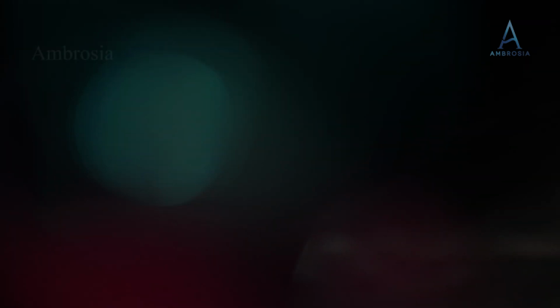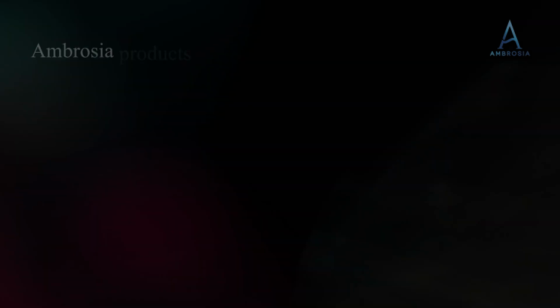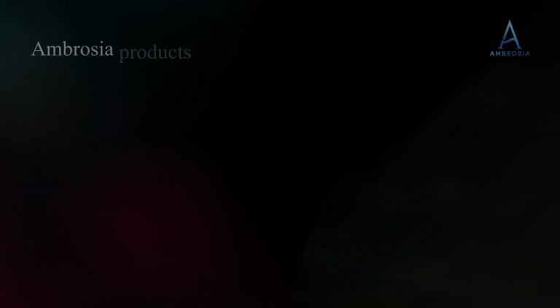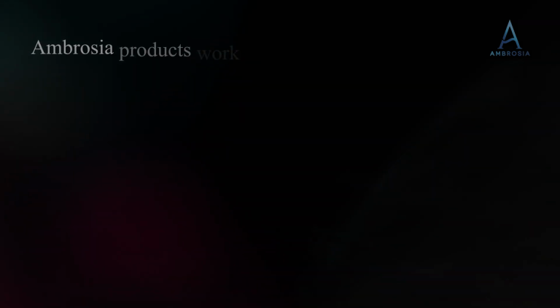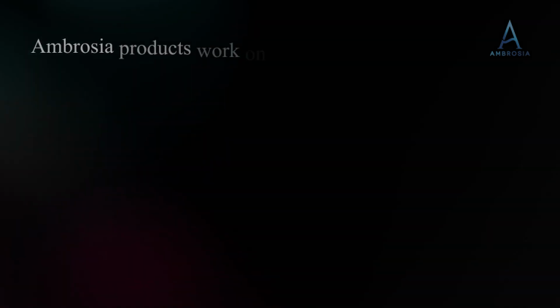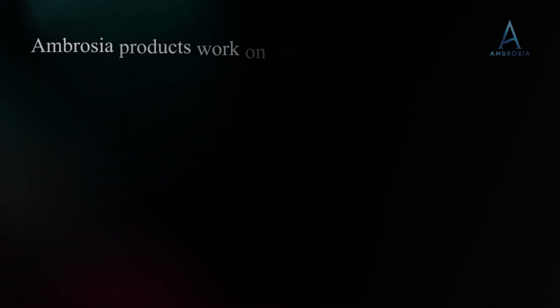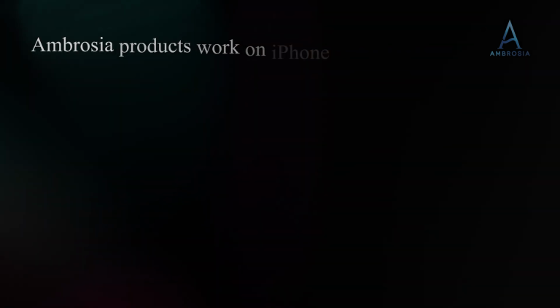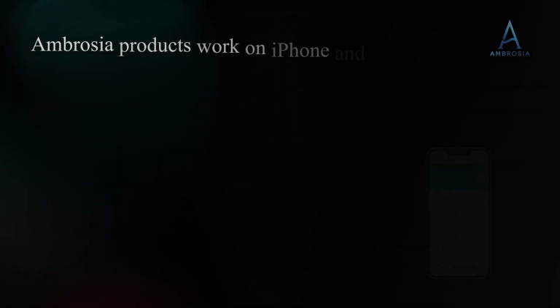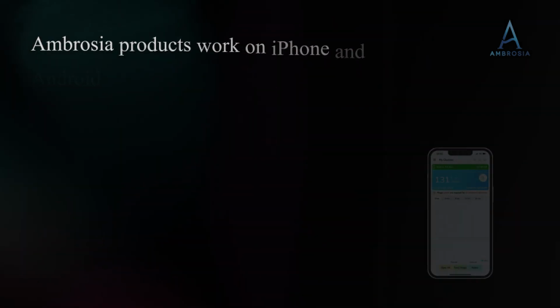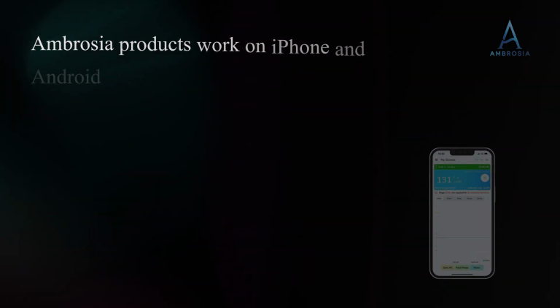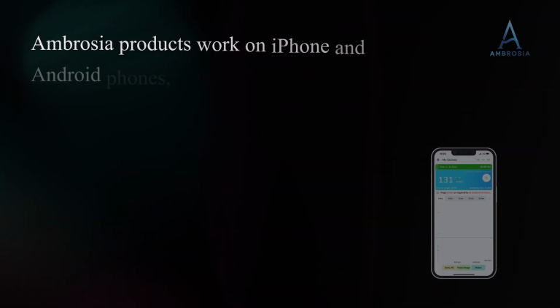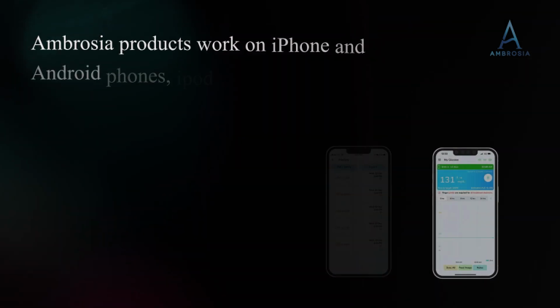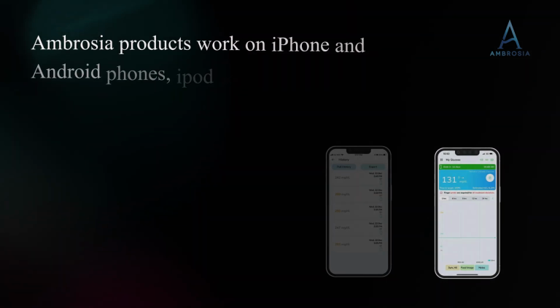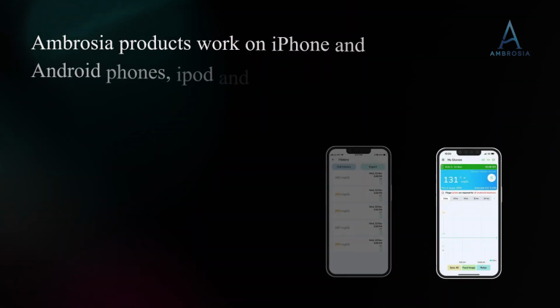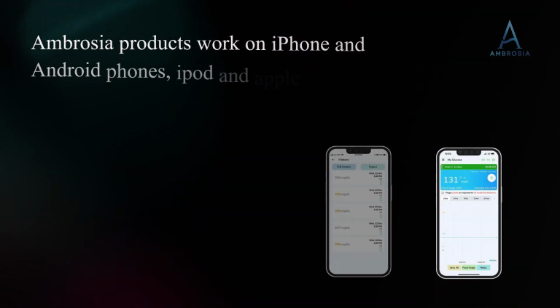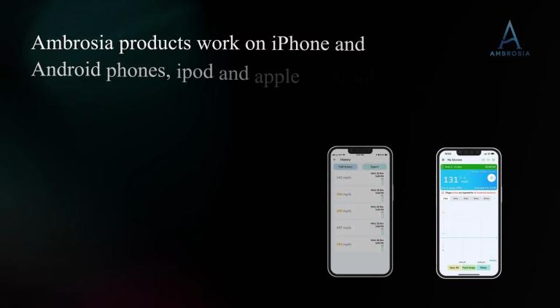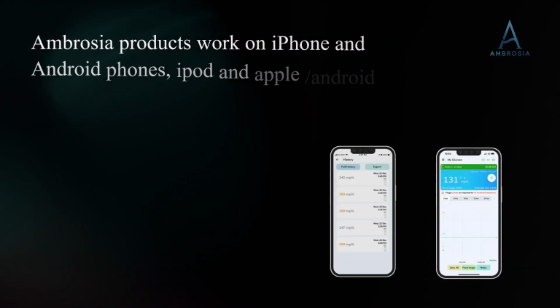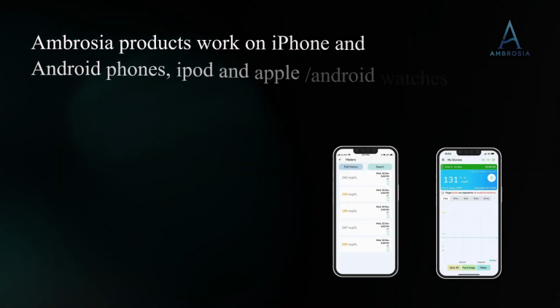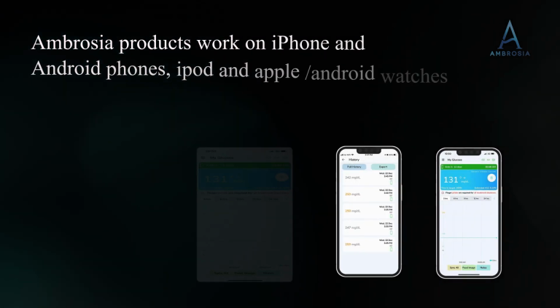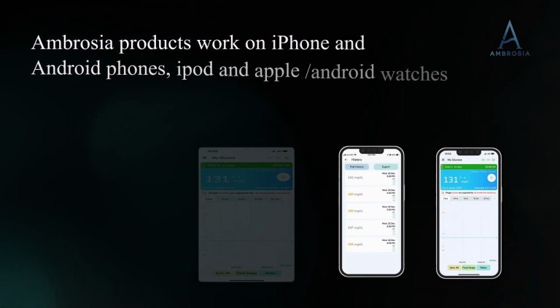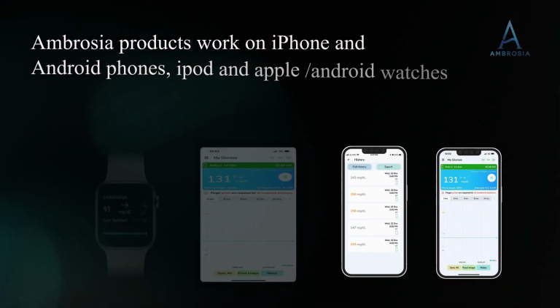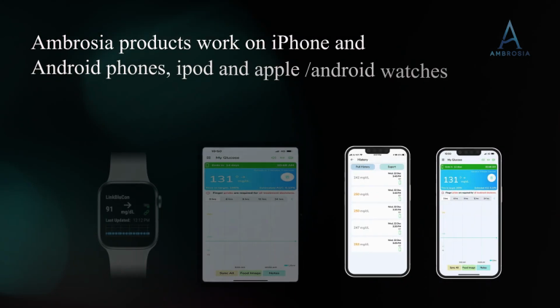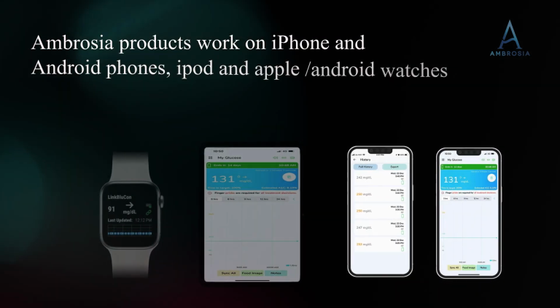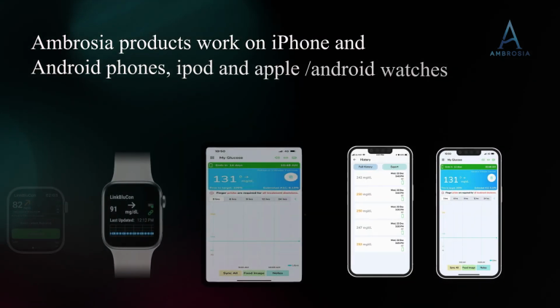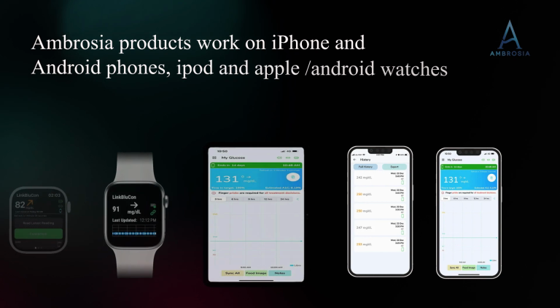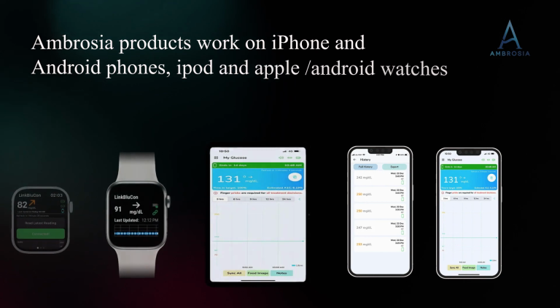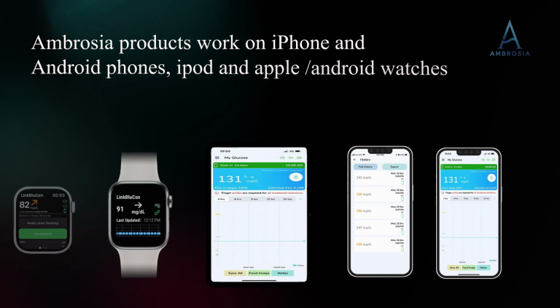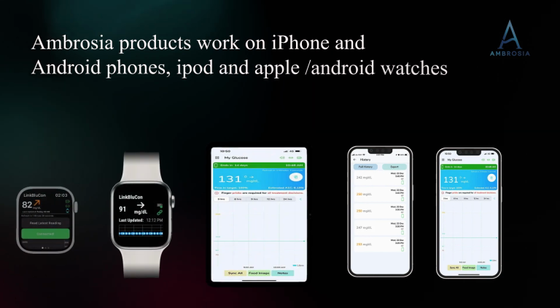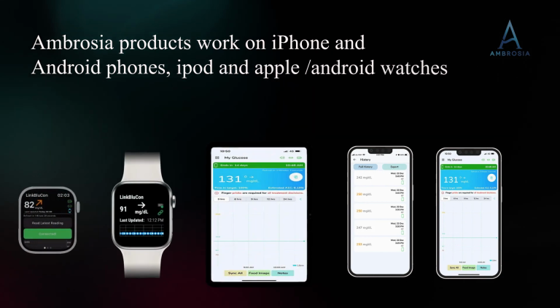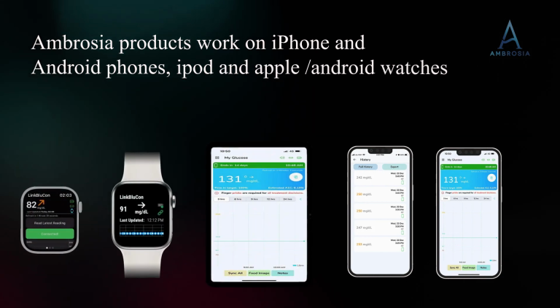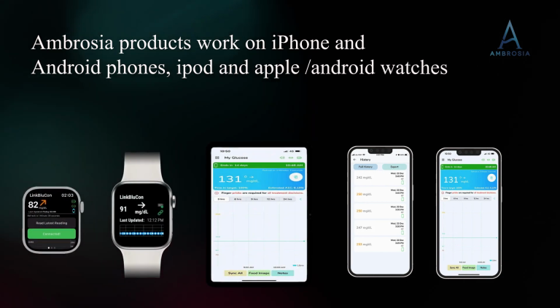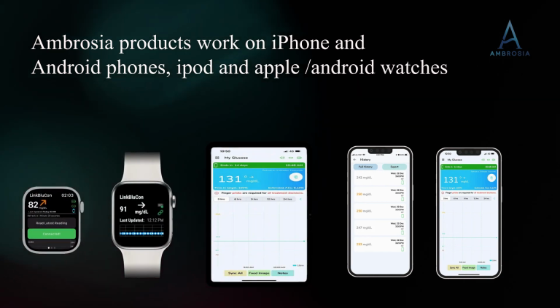Ambrosia products work on iPhone and Android phones, iPod, and Apple and Android watches.